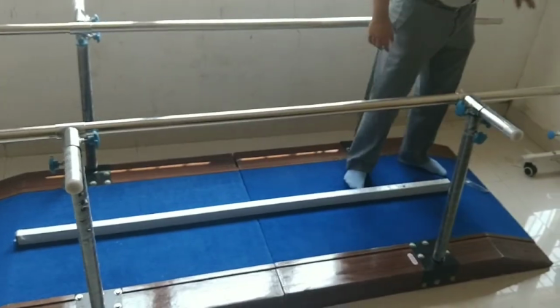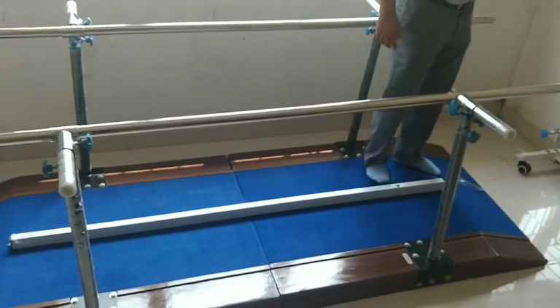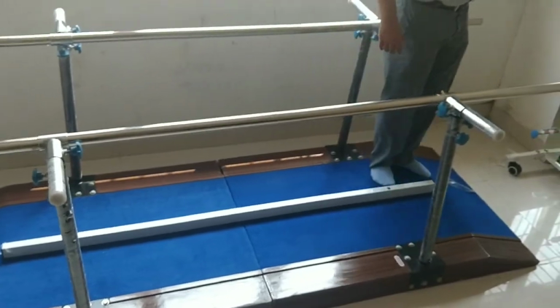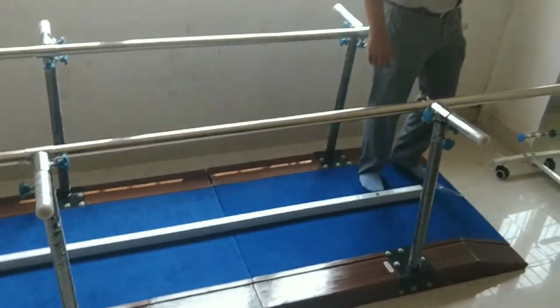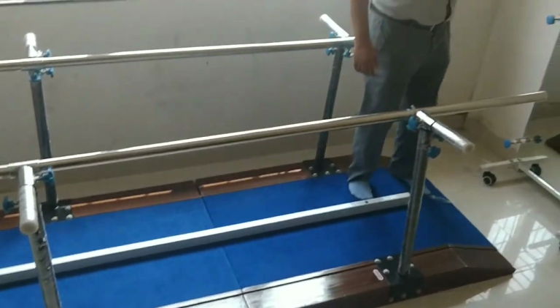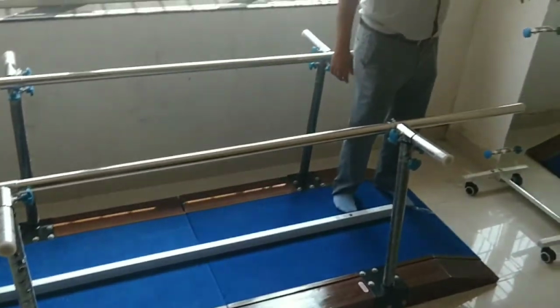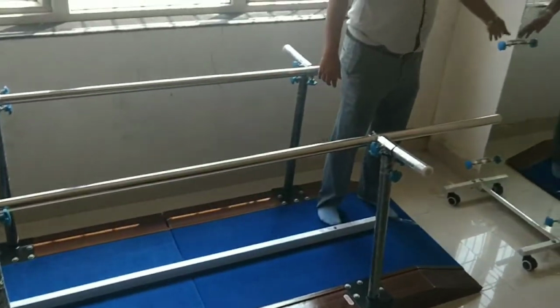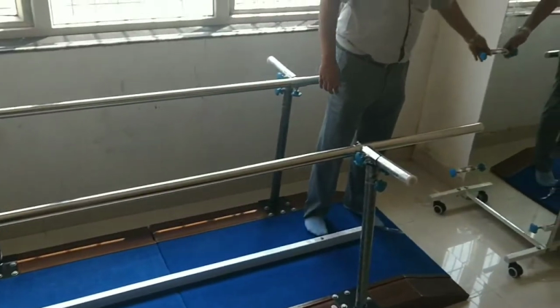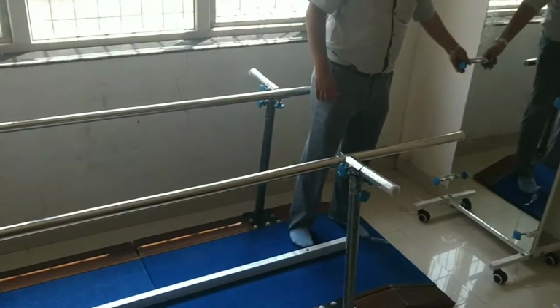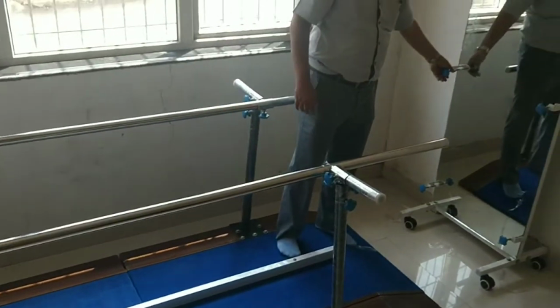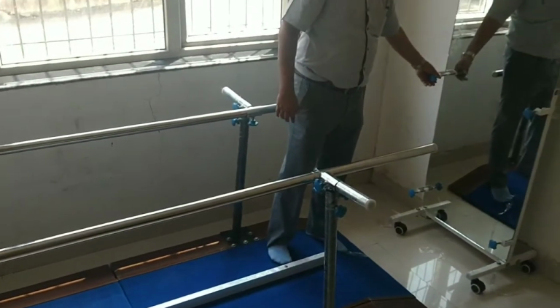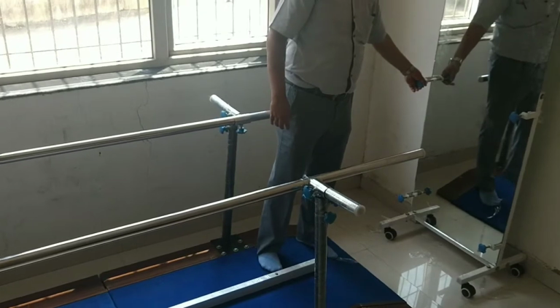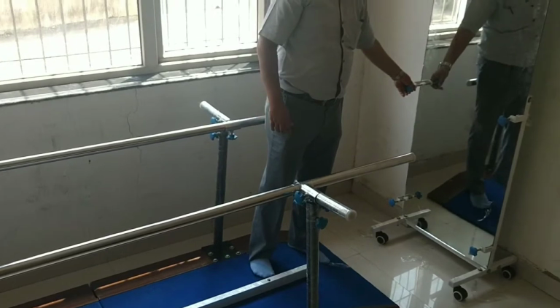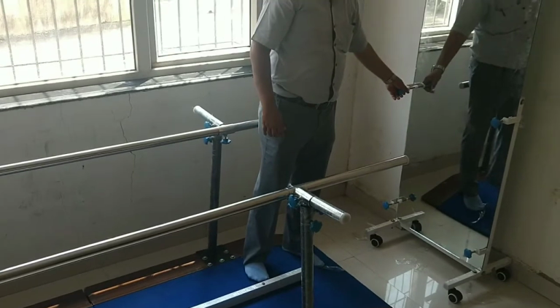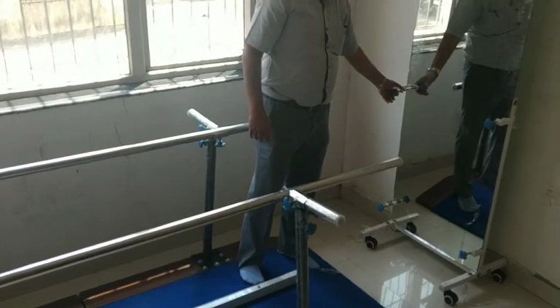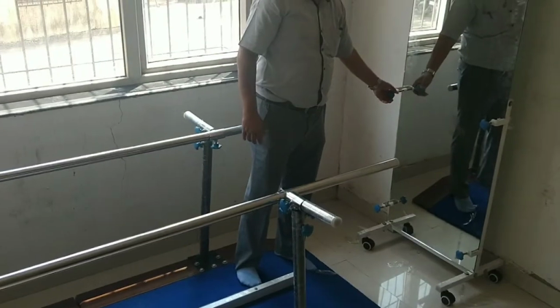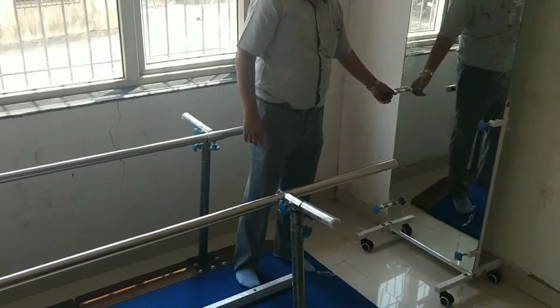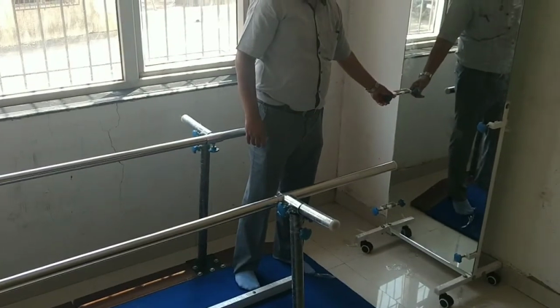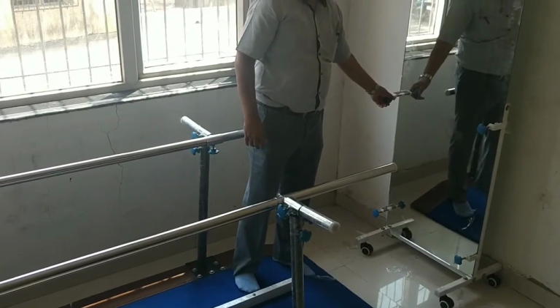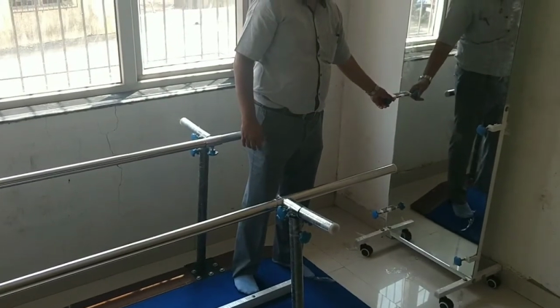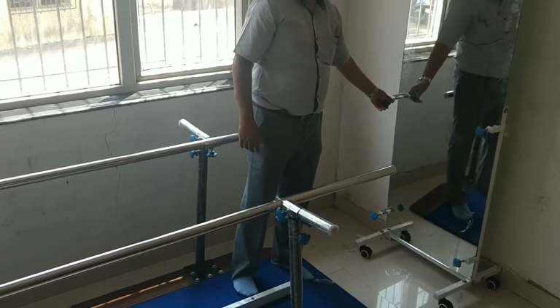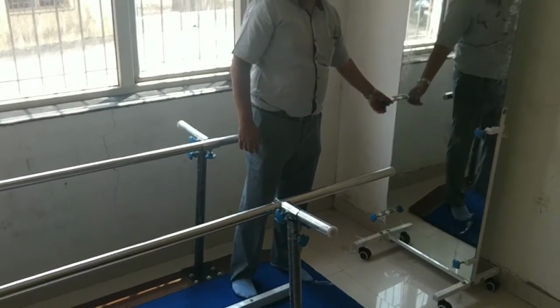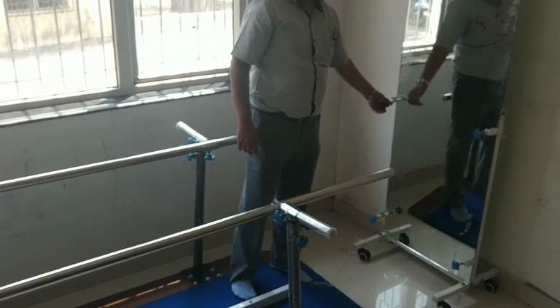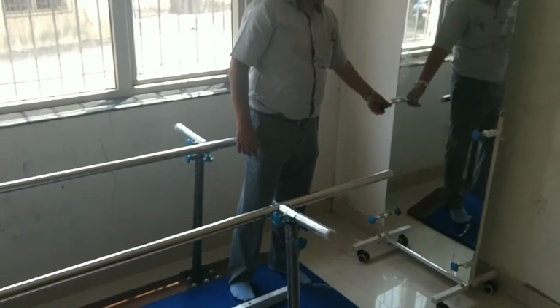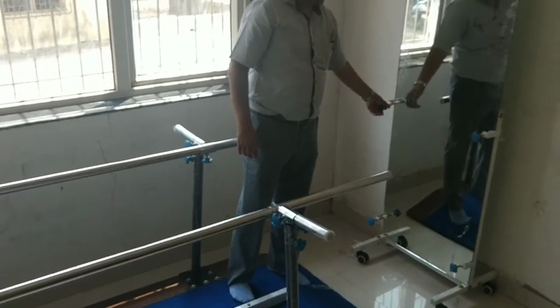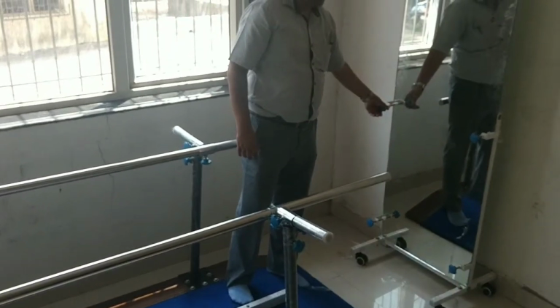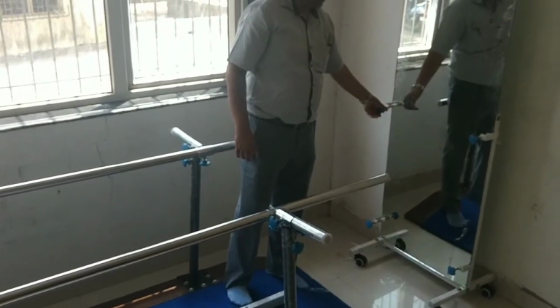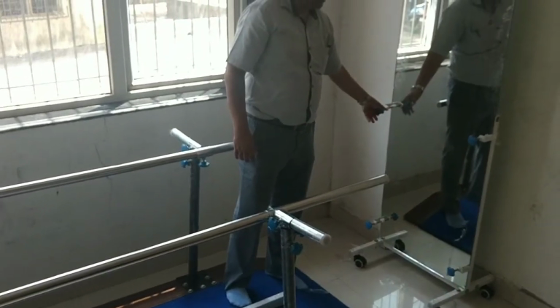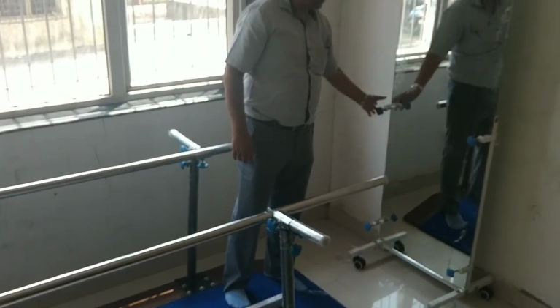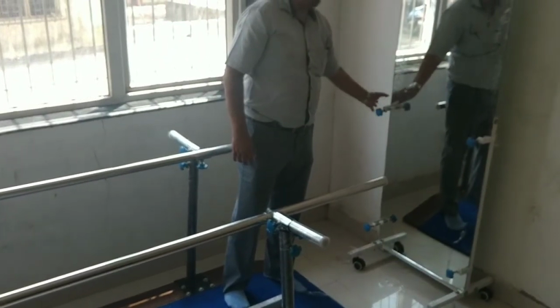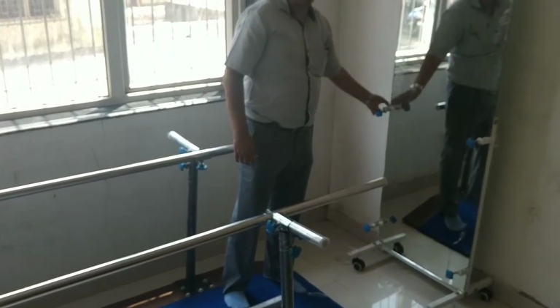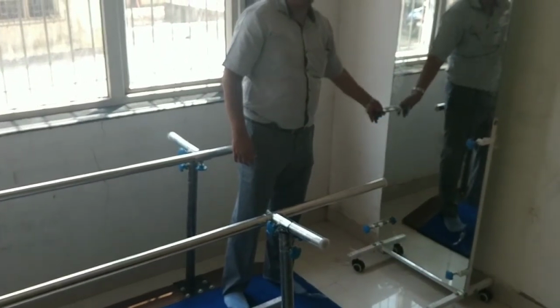This is one of the parallel mirrors for this parallel bar. This comes separate.